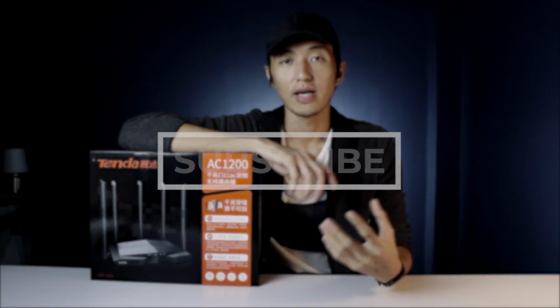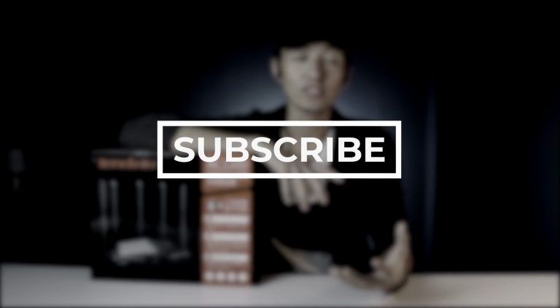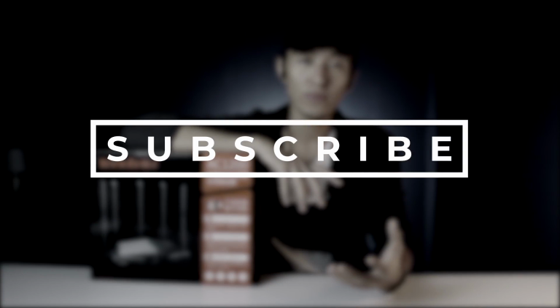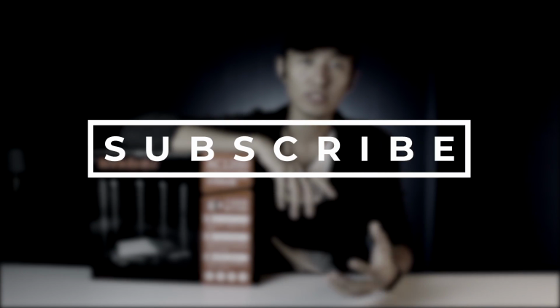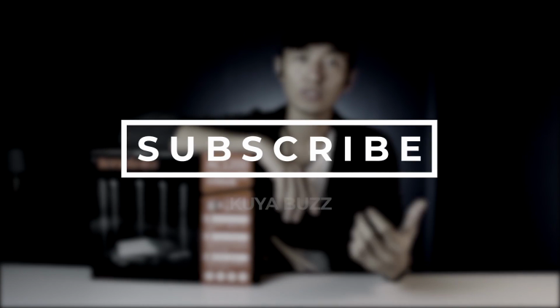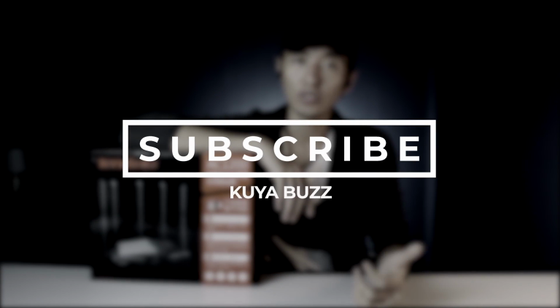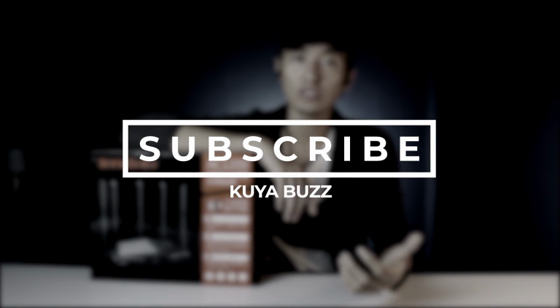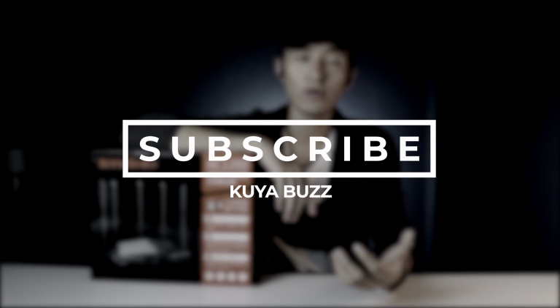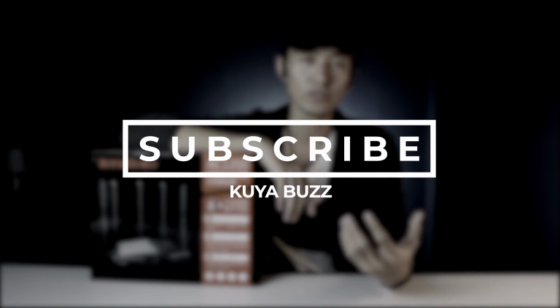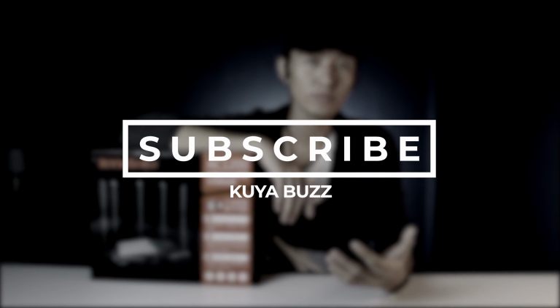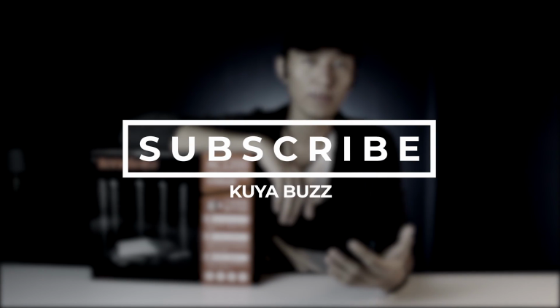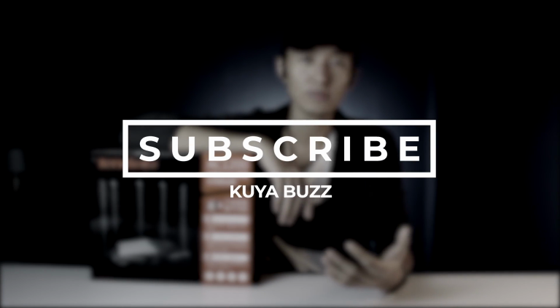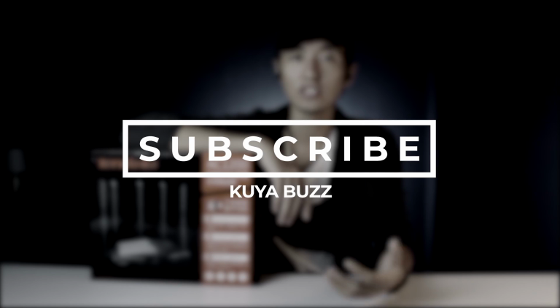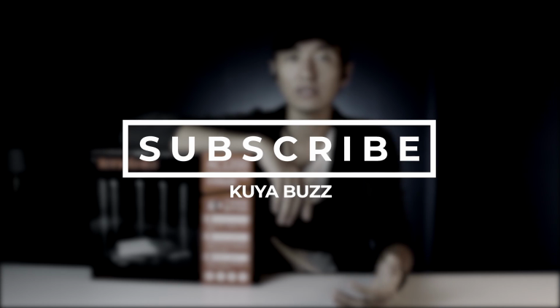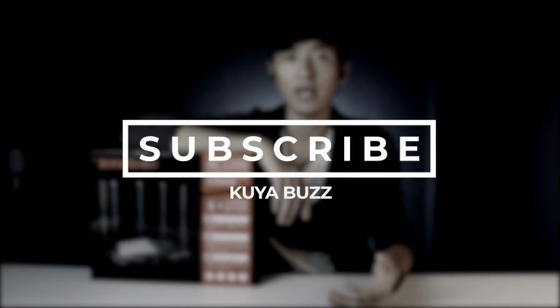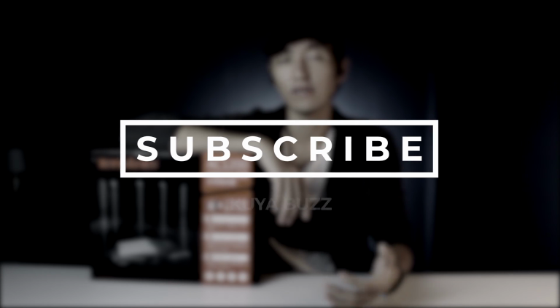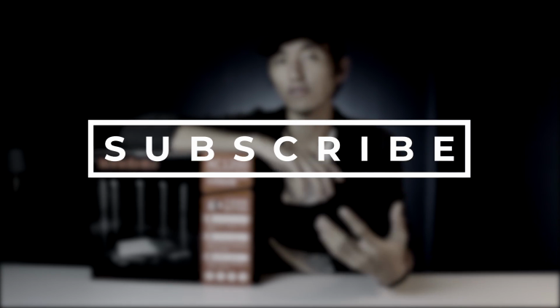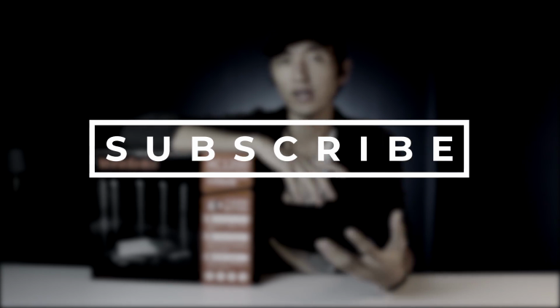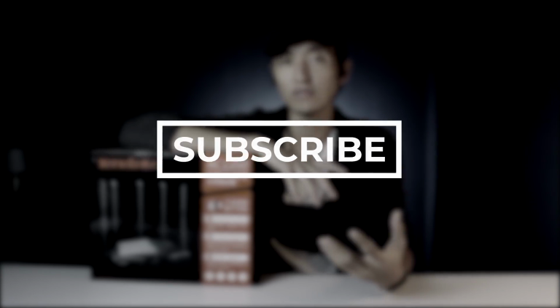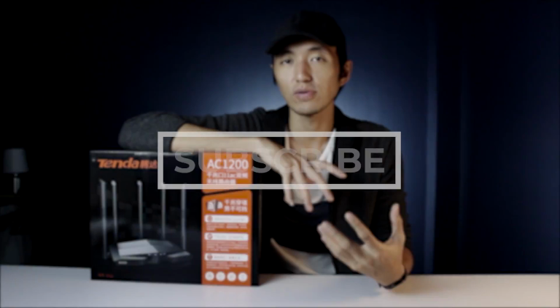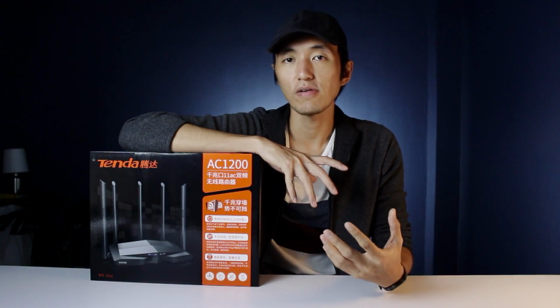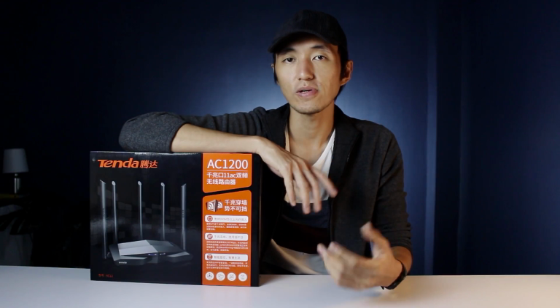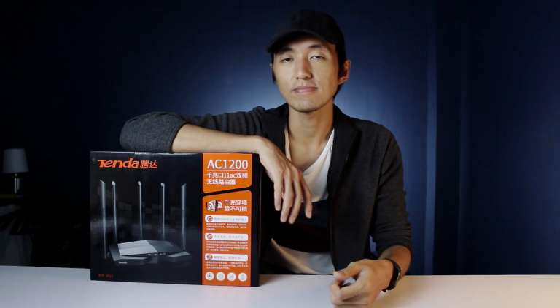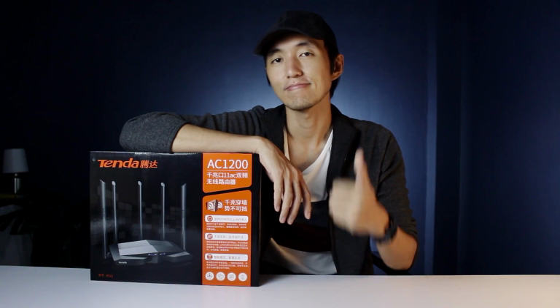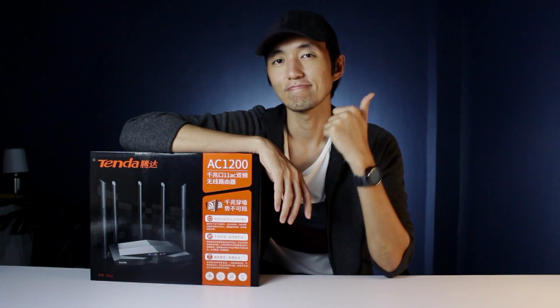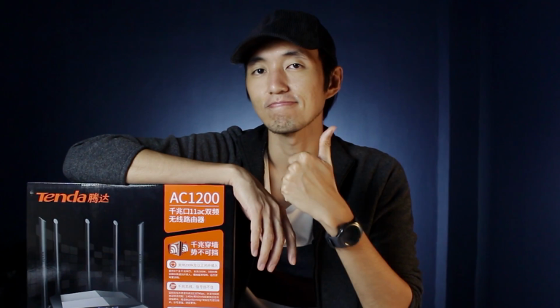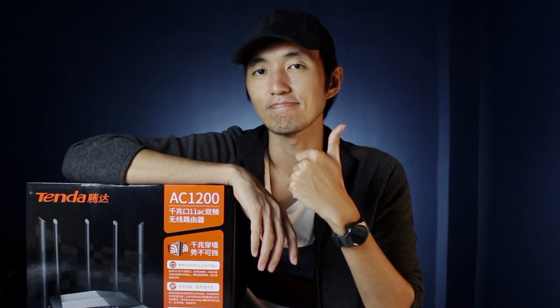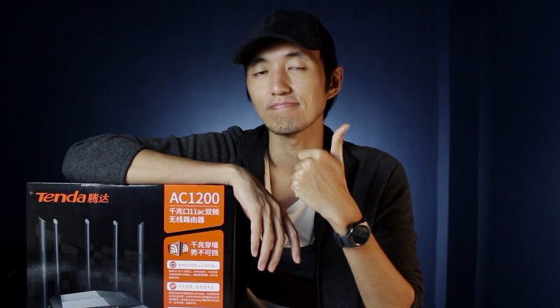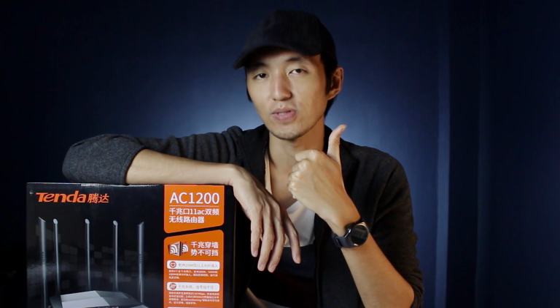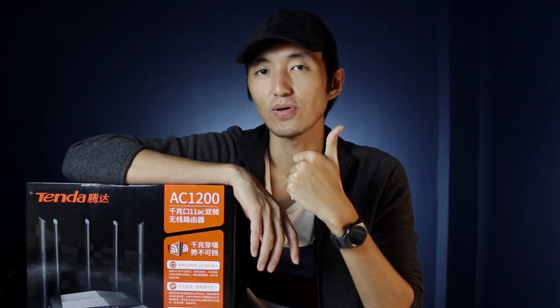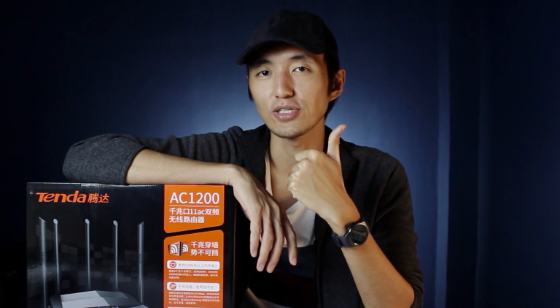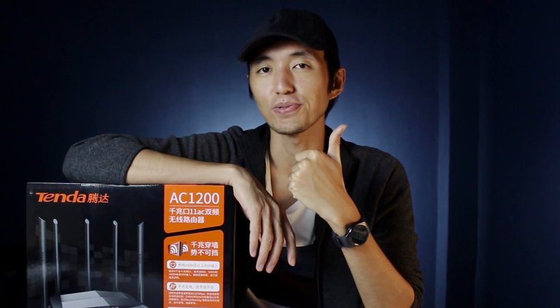And as always, you can show your support through subscribing to my channel, and if you find this video helpful, you know what to do.